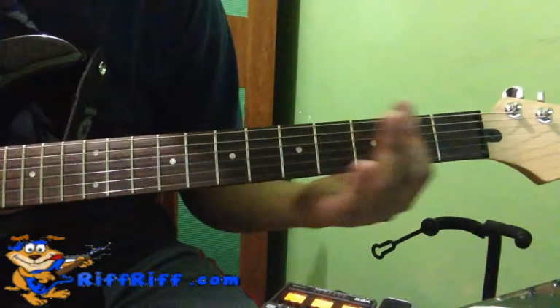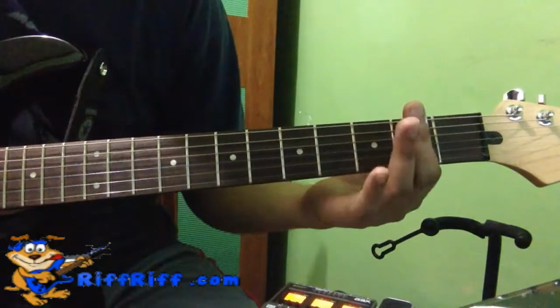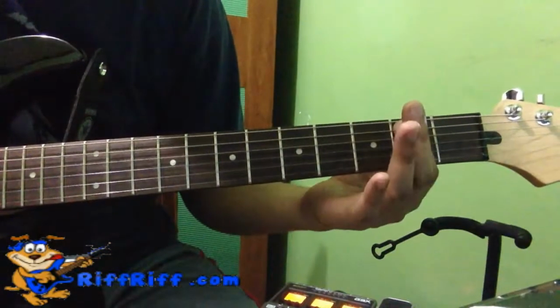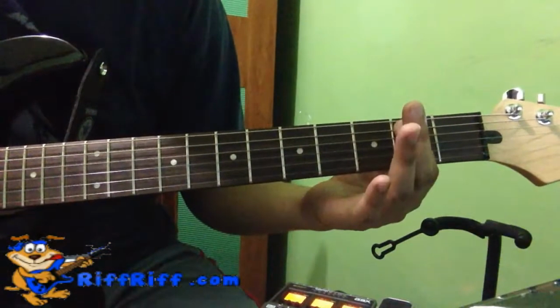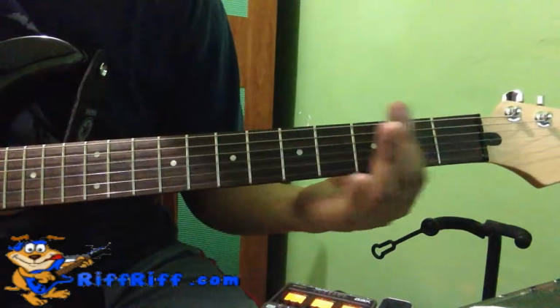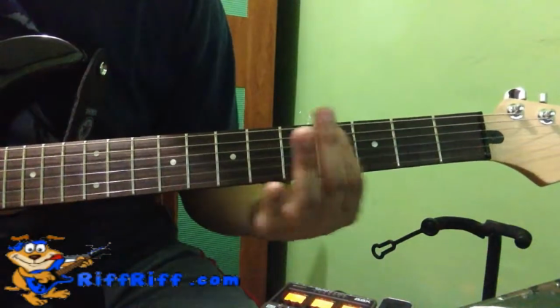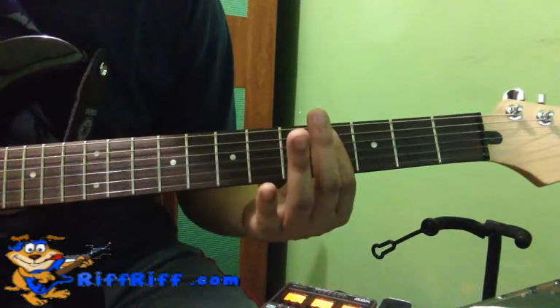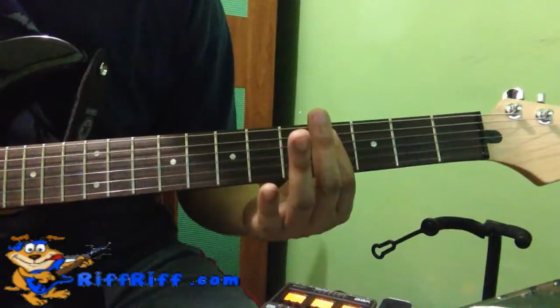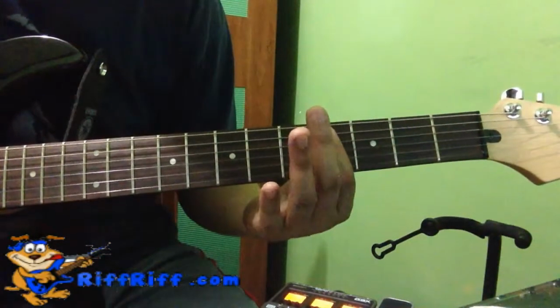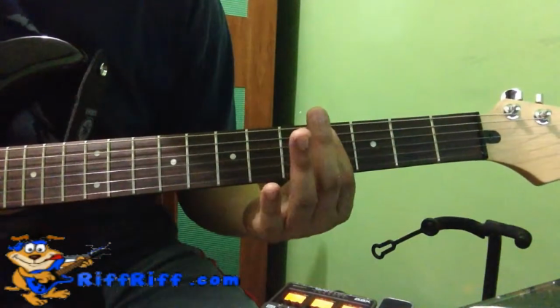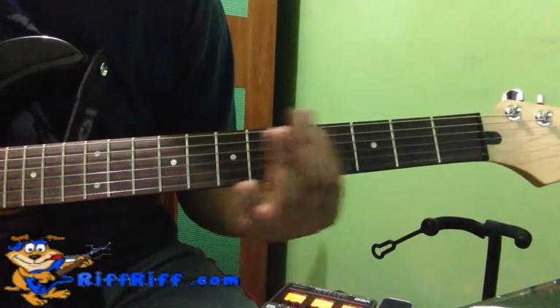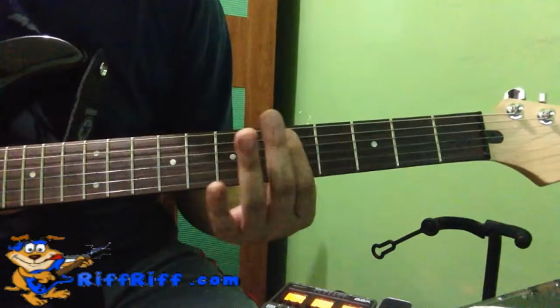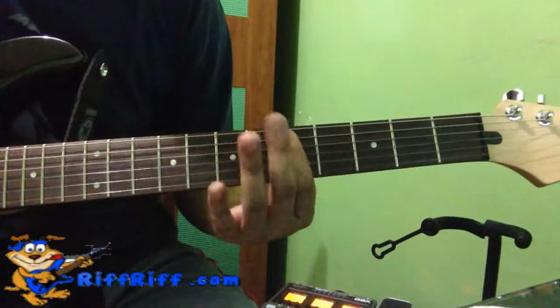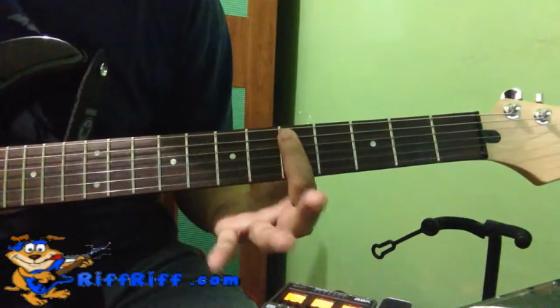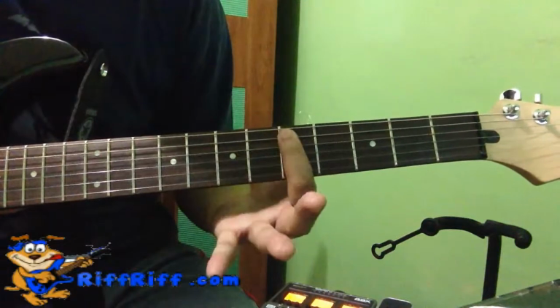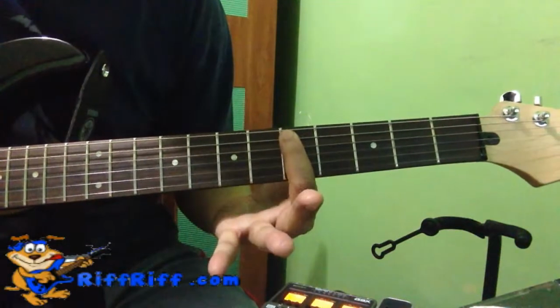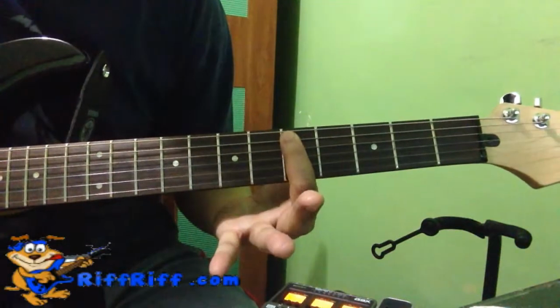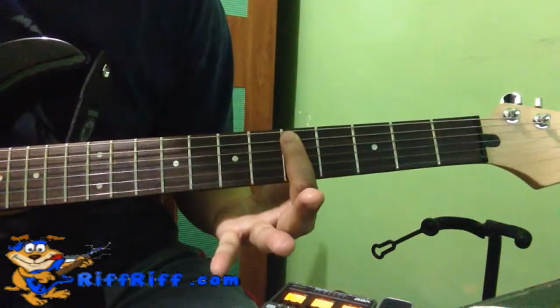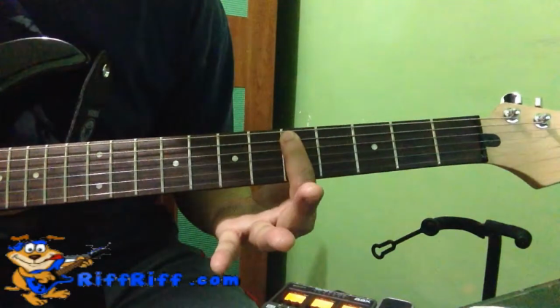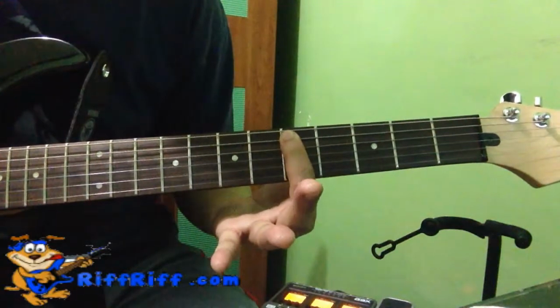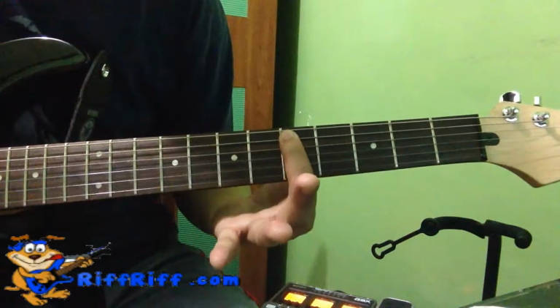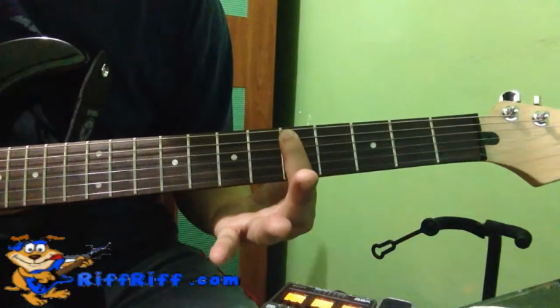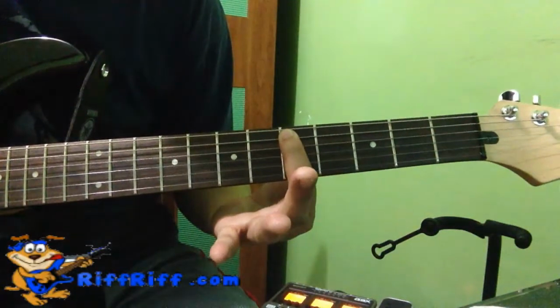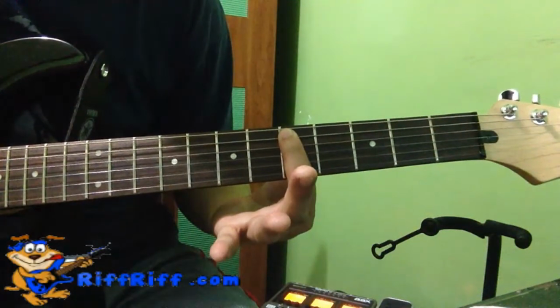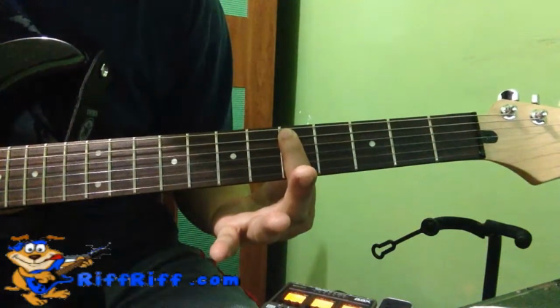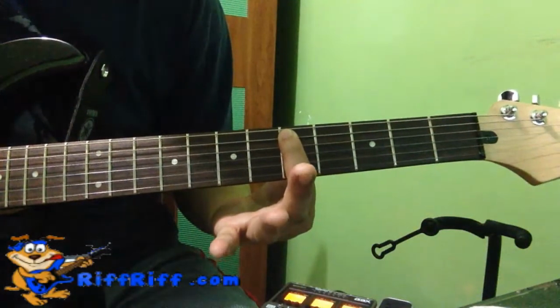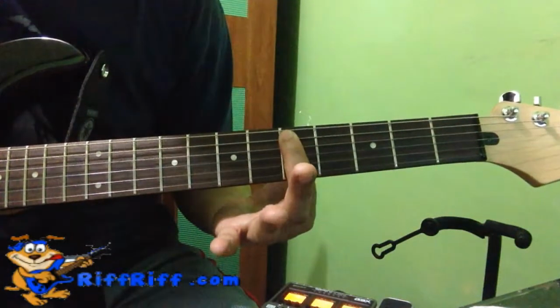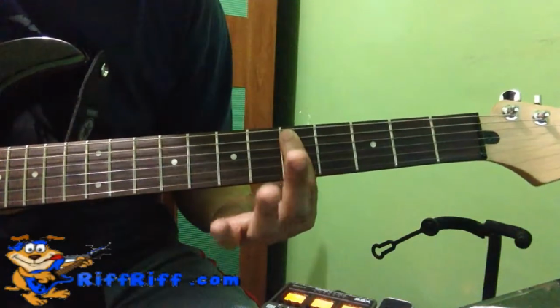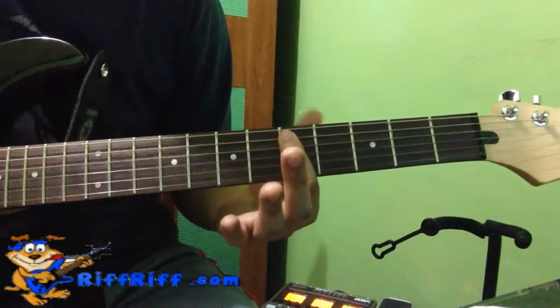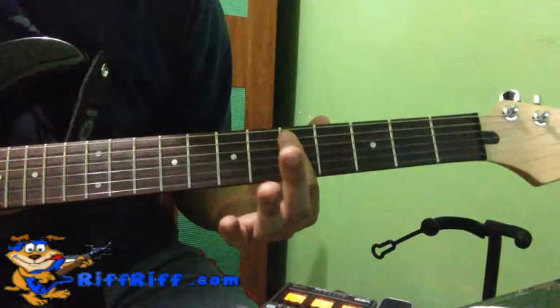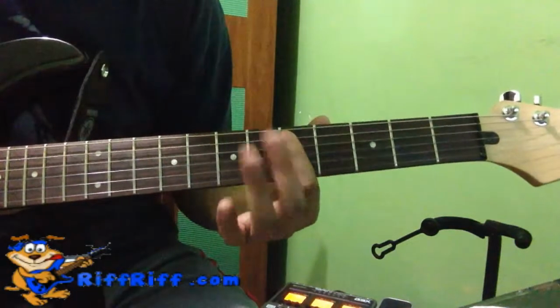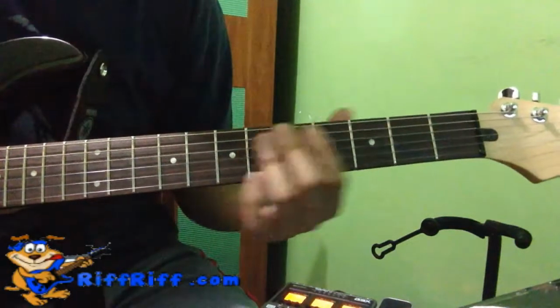2nd fret, 4th fret, 5th fret — all in the A string, or the 5th string.